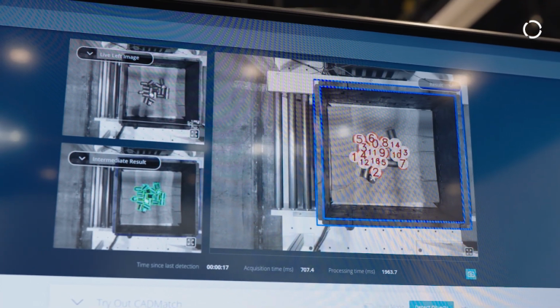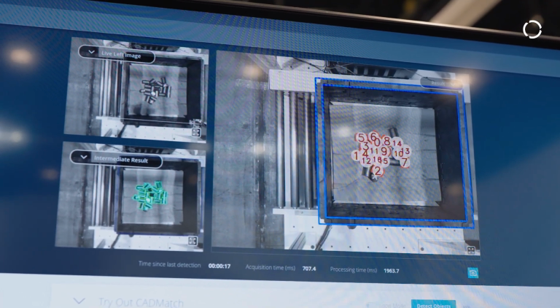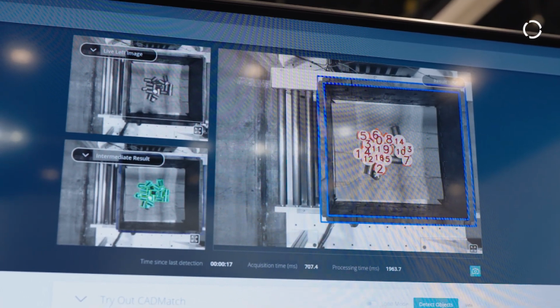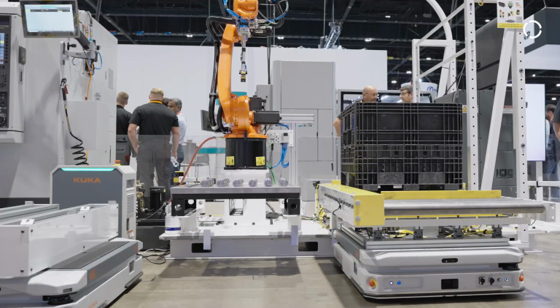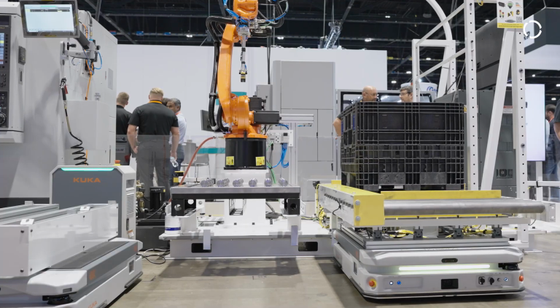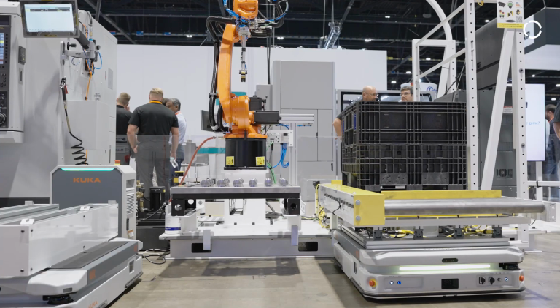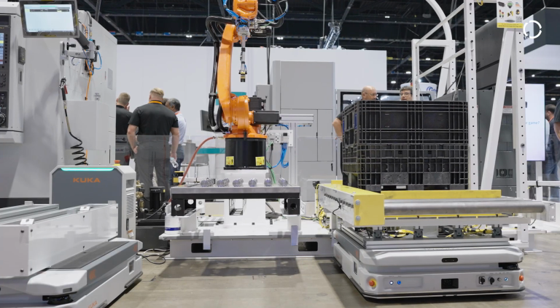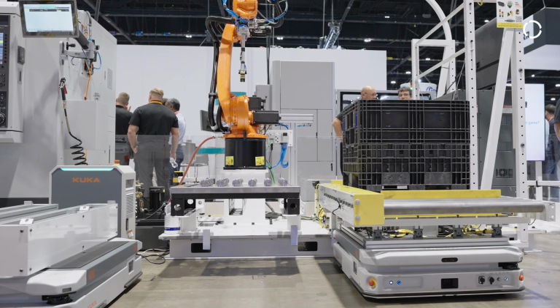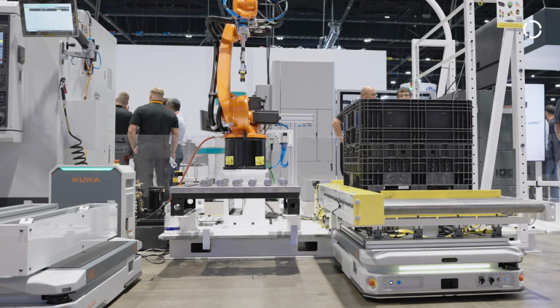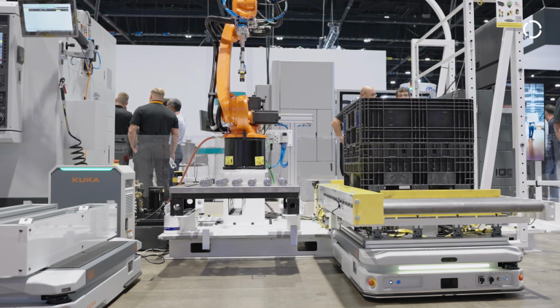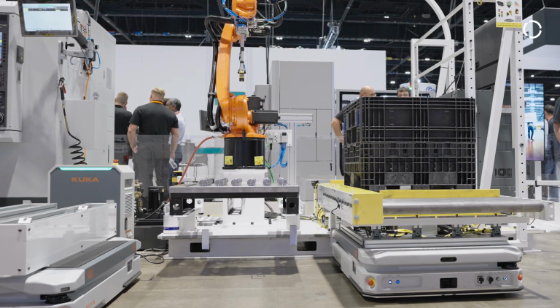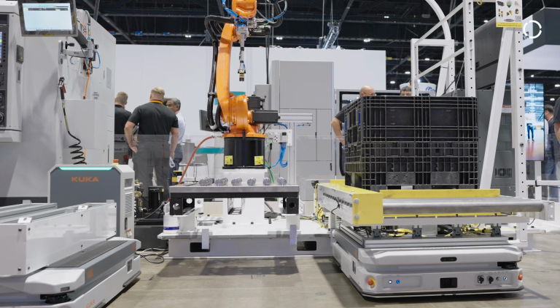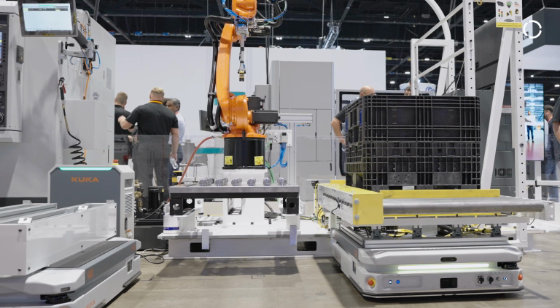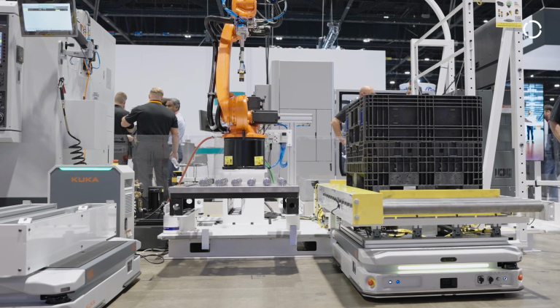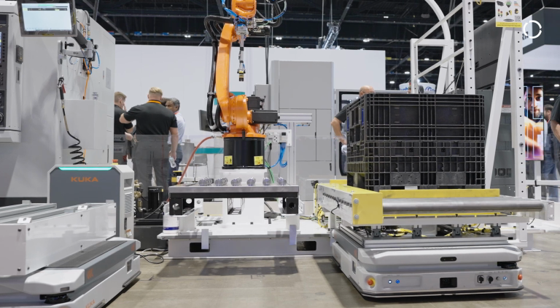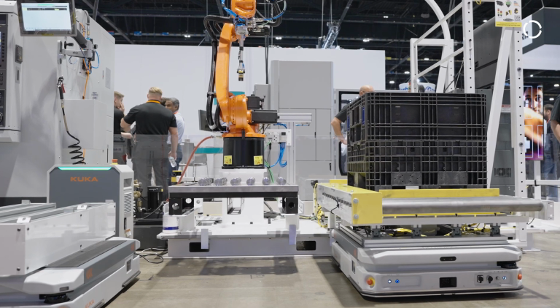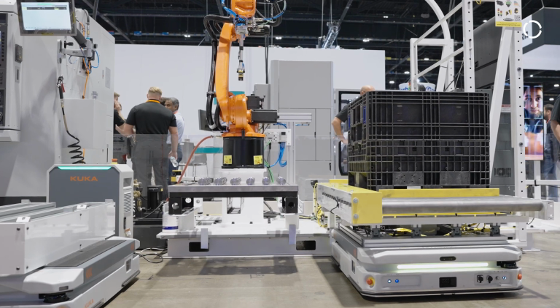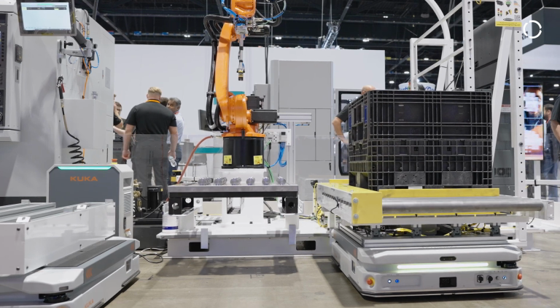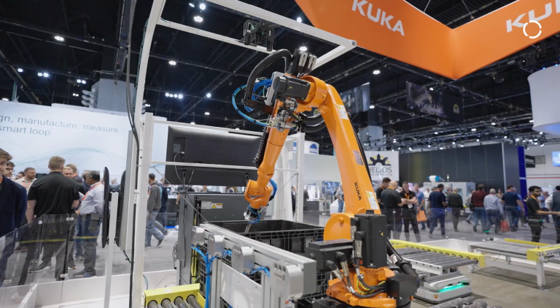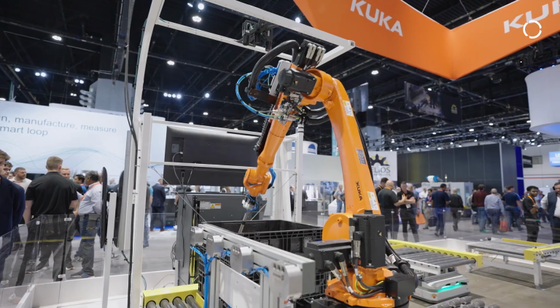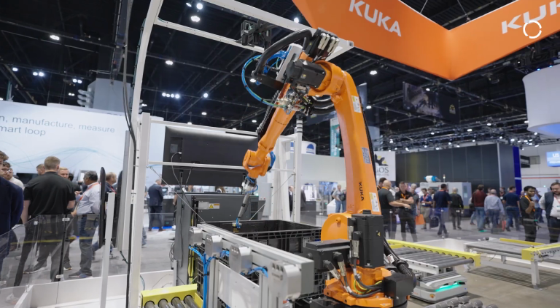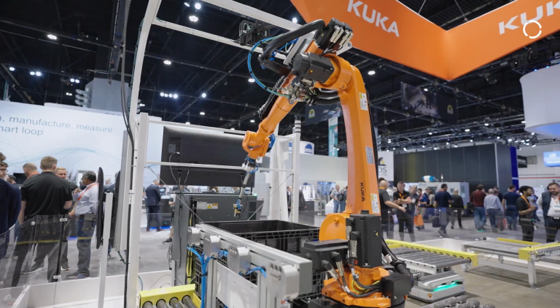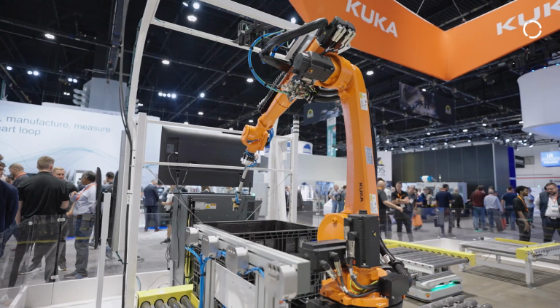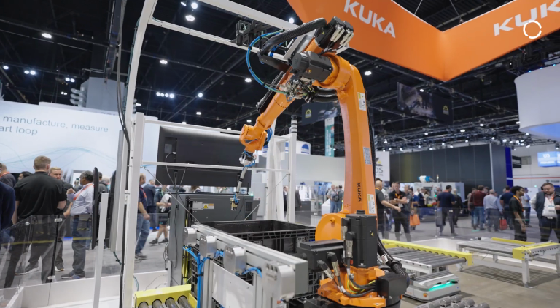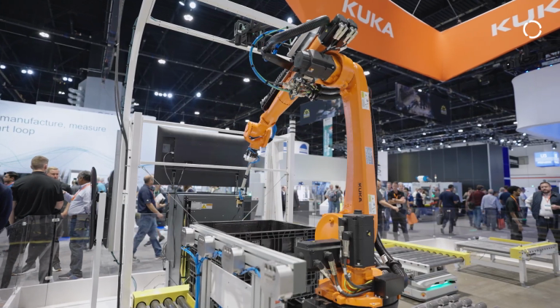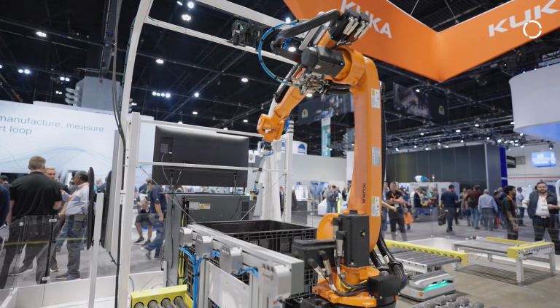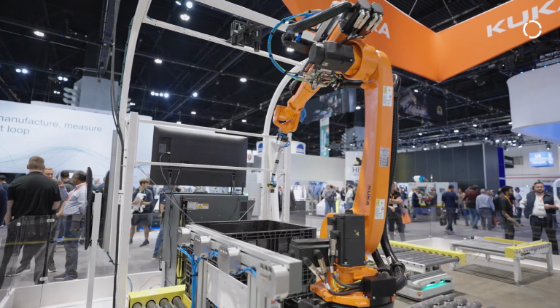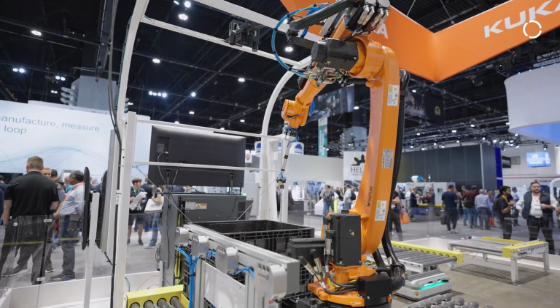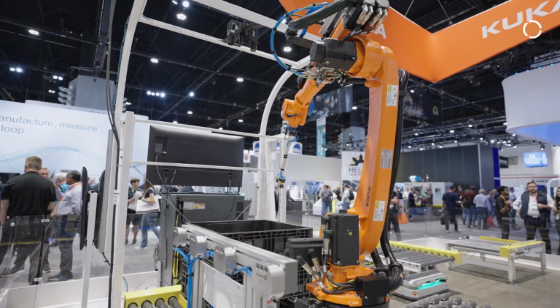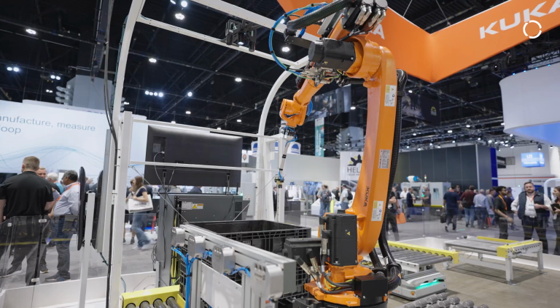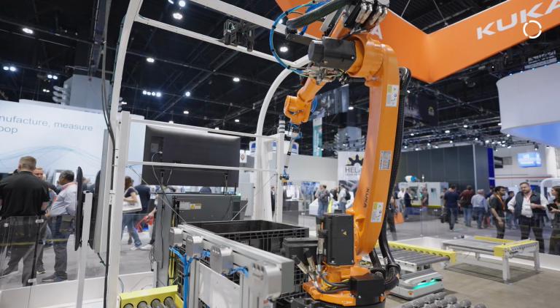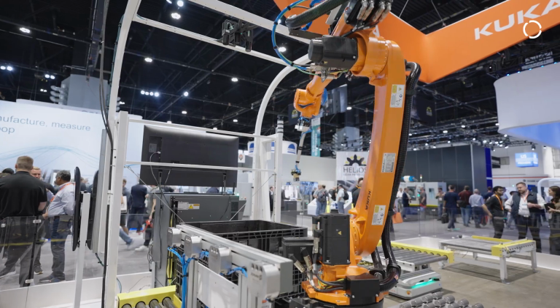This particular demonstration could be scaled up or down depending on the size of the machine shop. The bin picking, for example, could serve multiple machine tools.